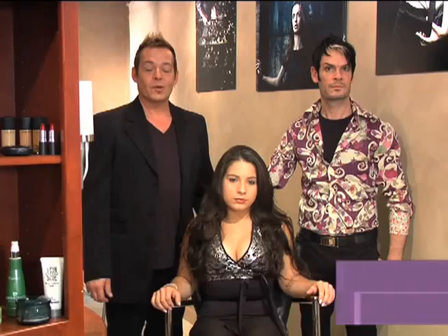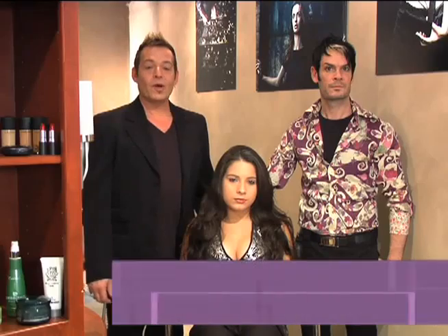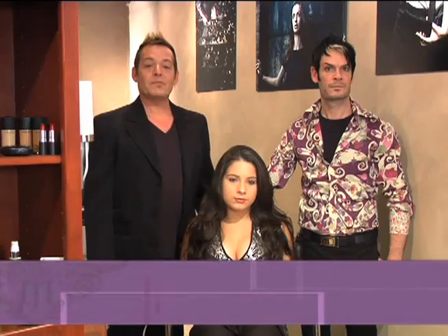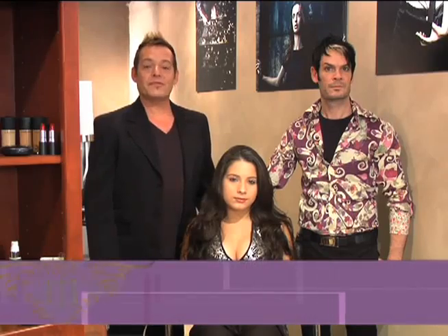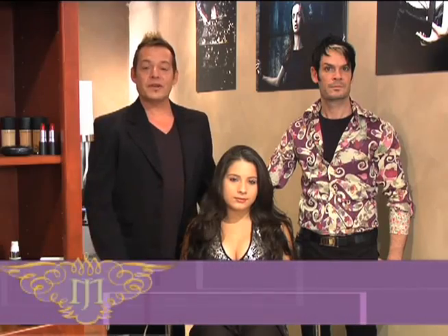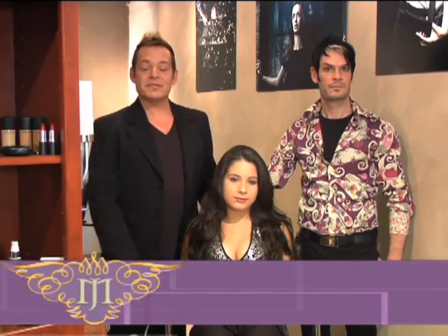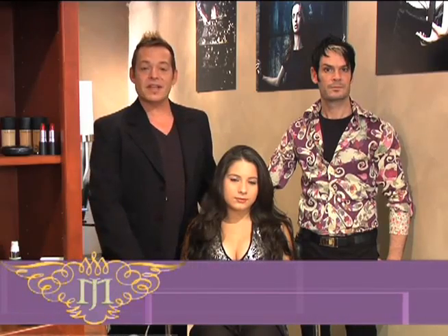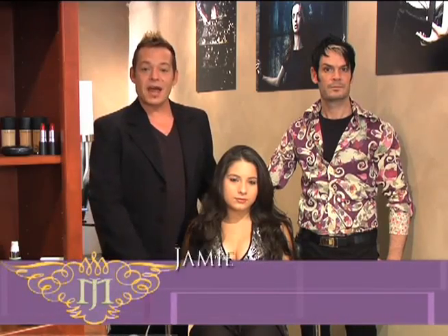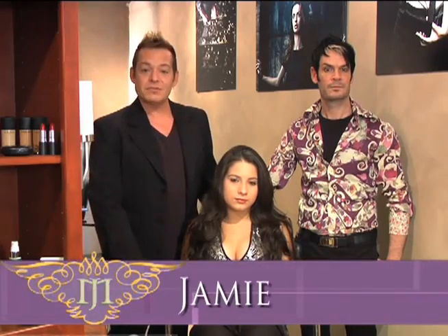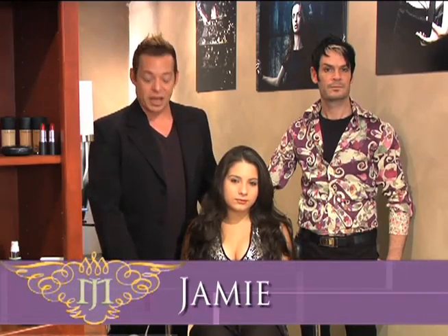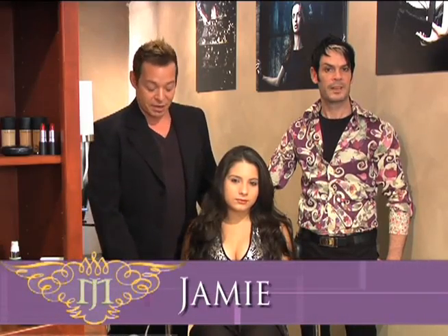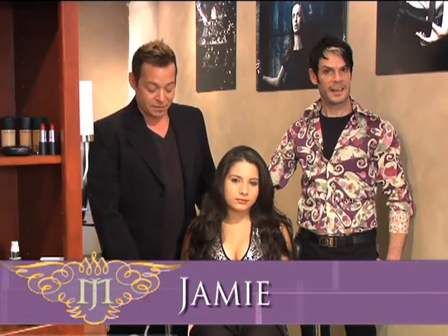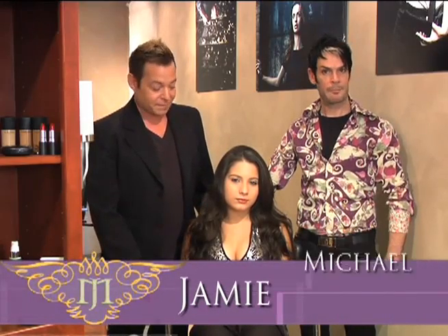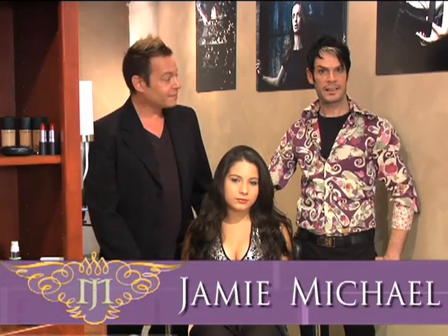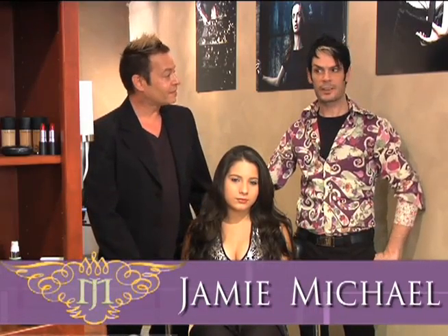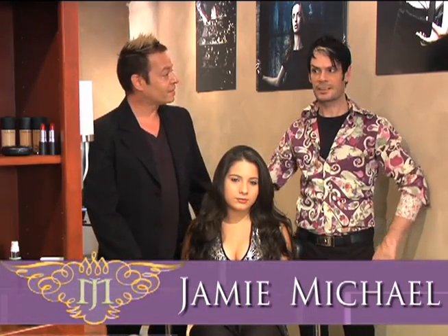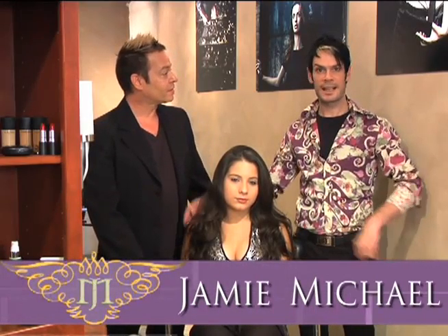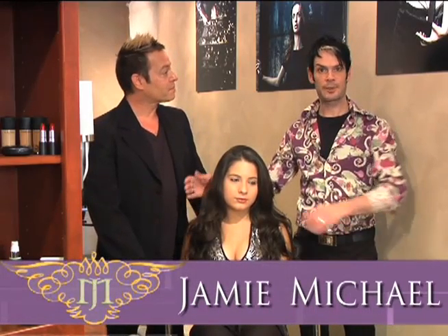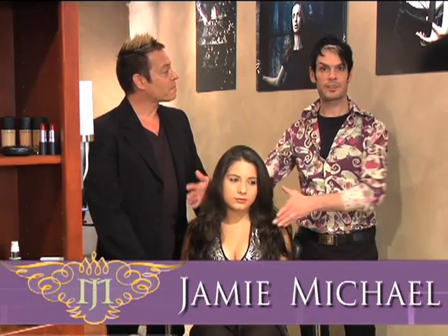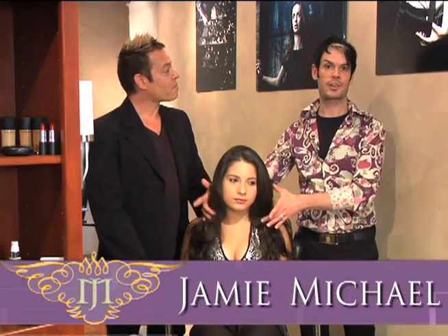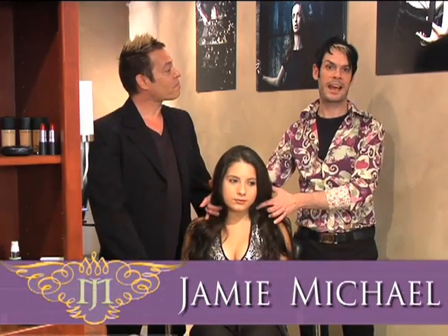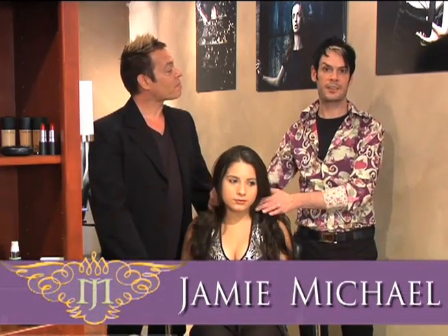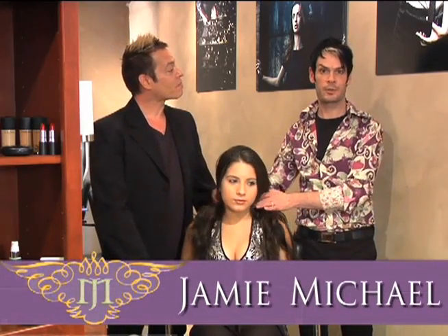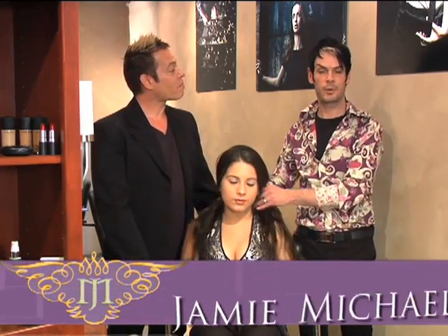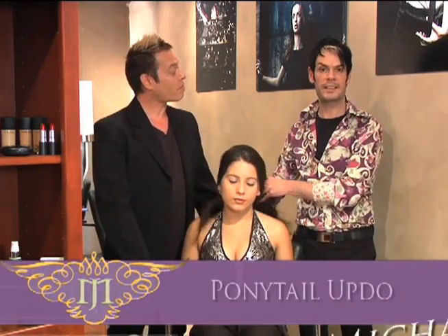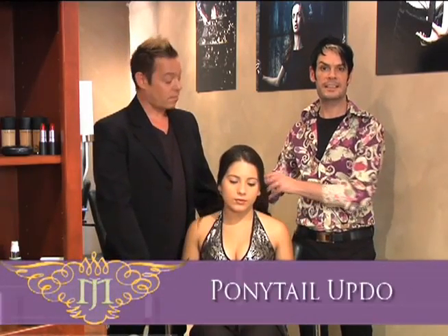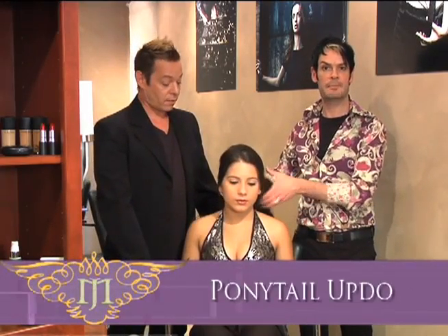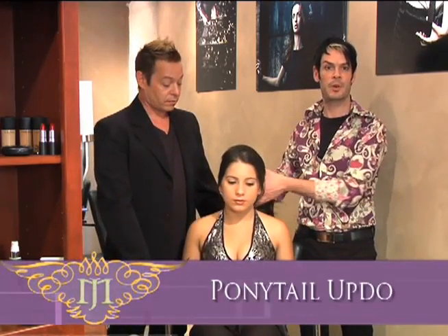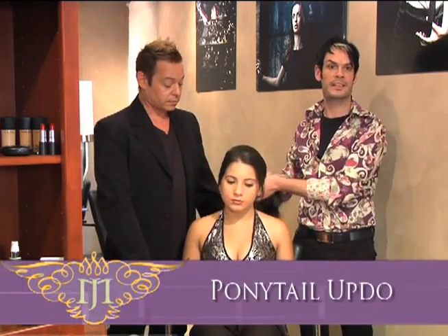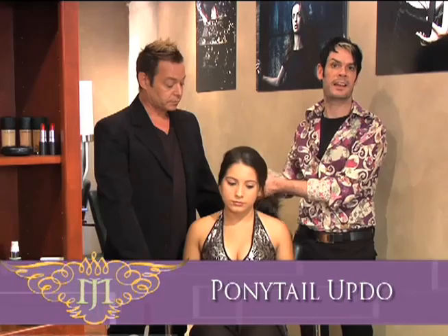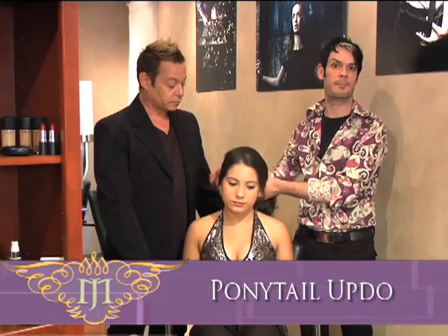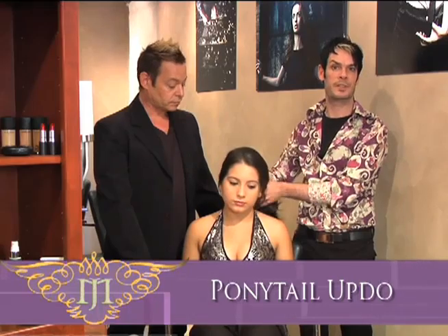Welcome to Freedom Salon. I'm Jamie and I'm Michael, and today we're going to show you how to do a quick and easy ponytail updo.